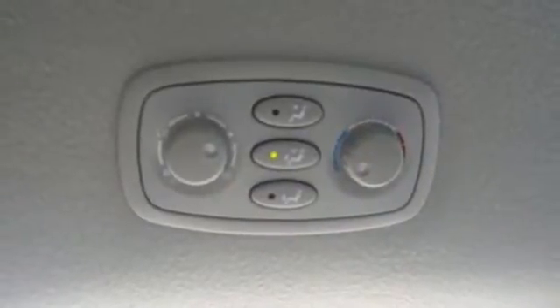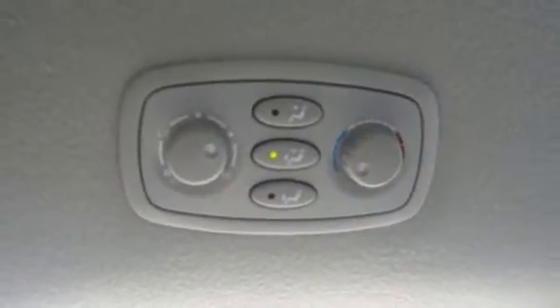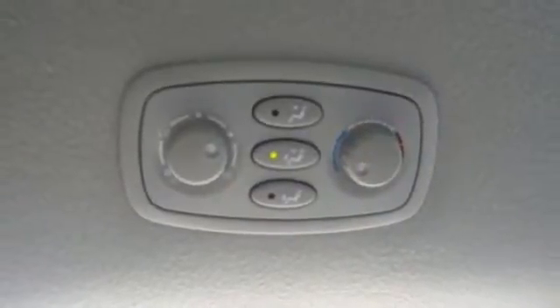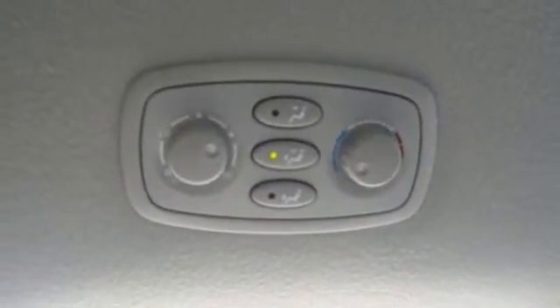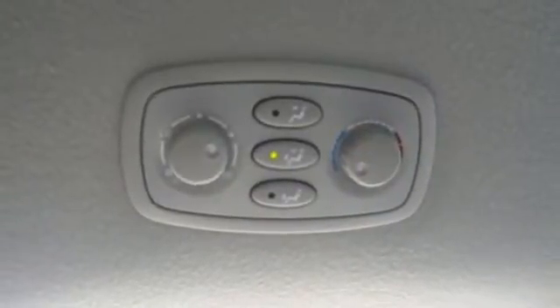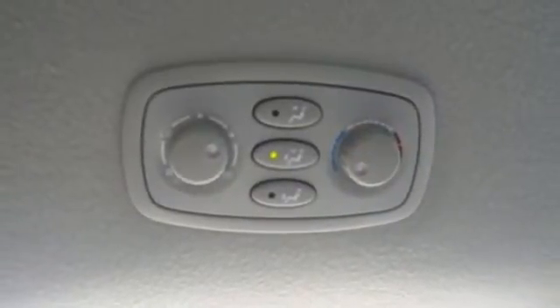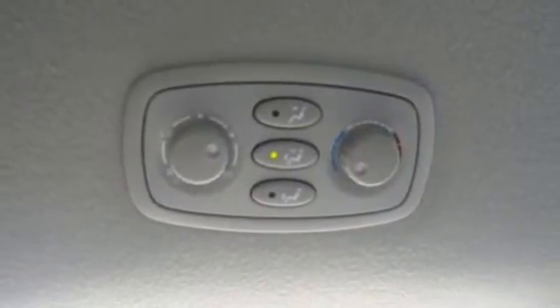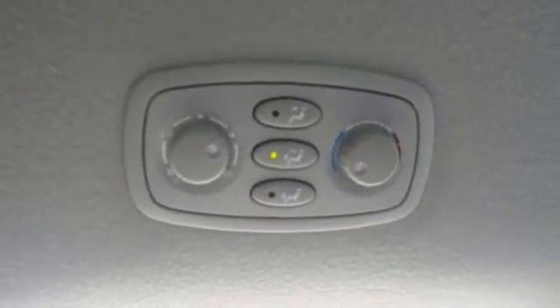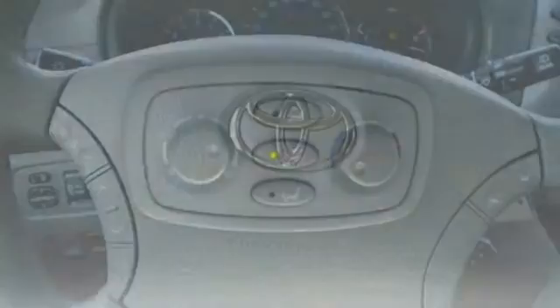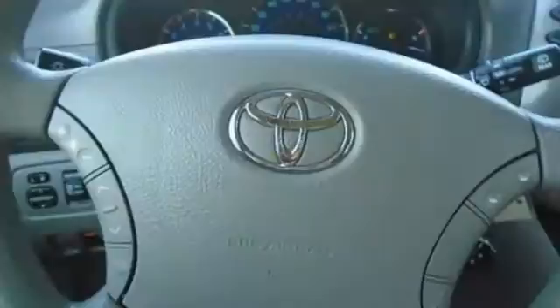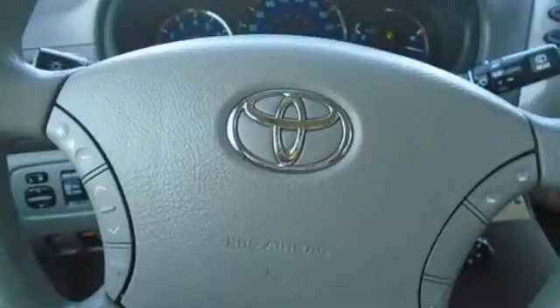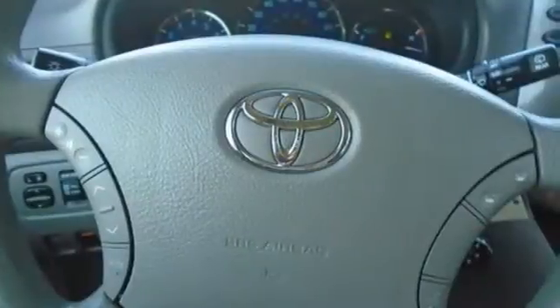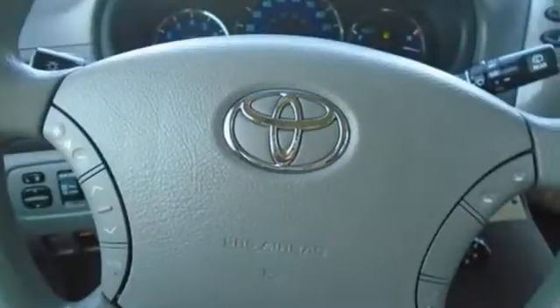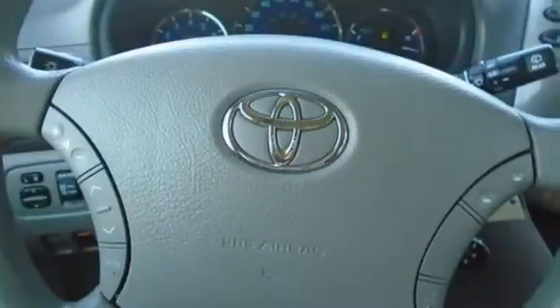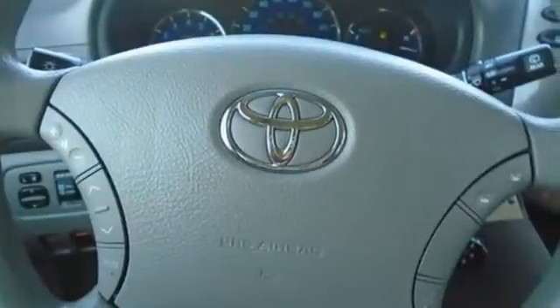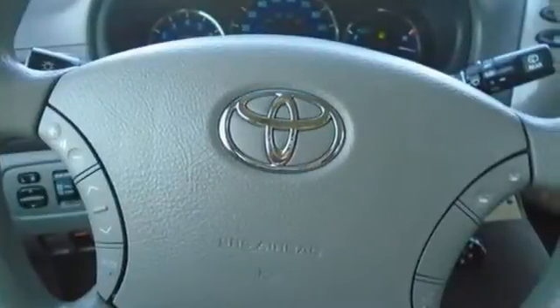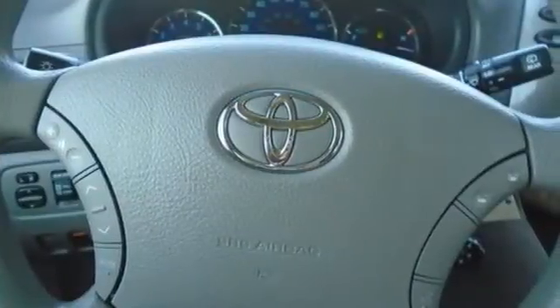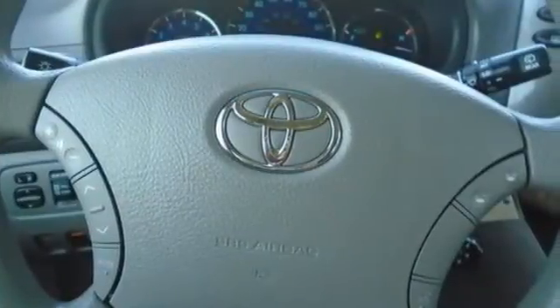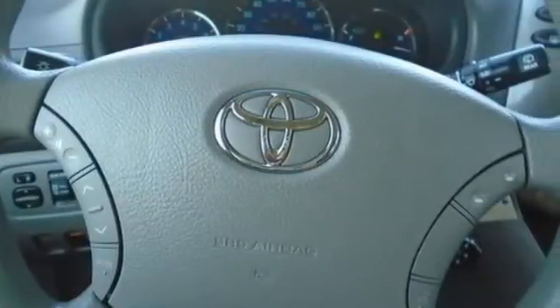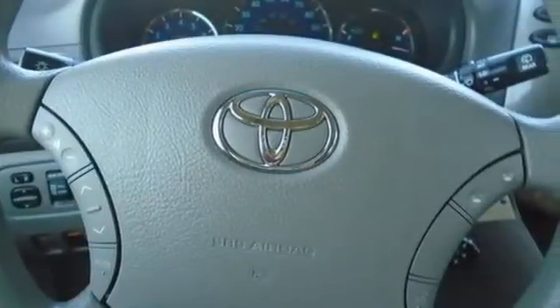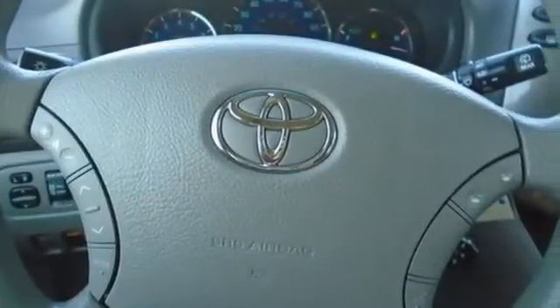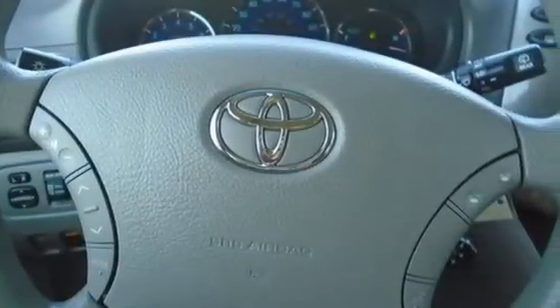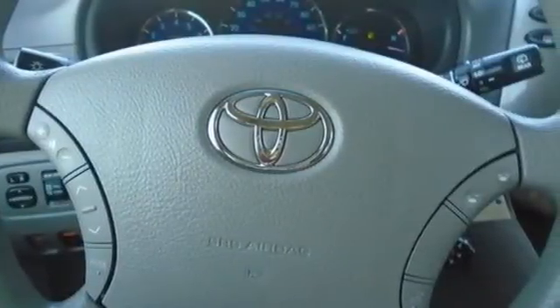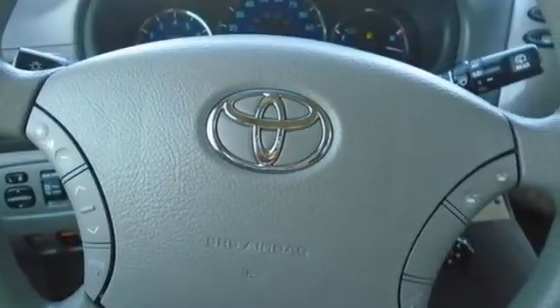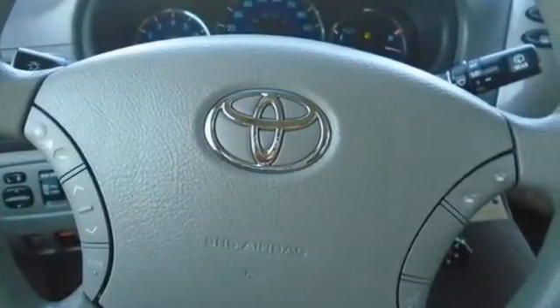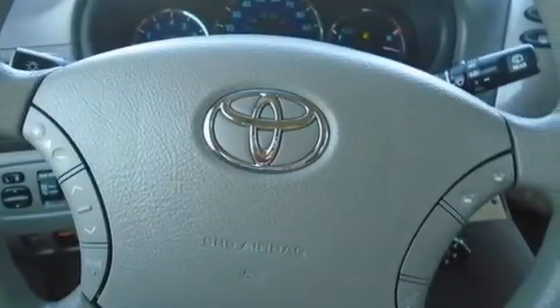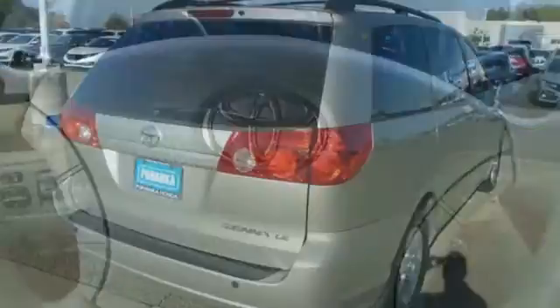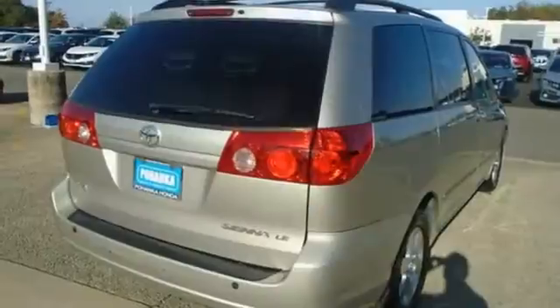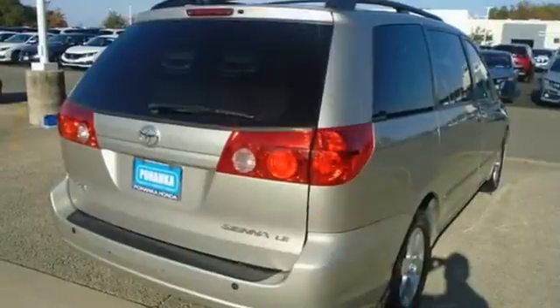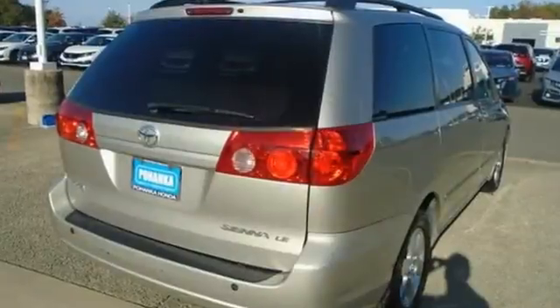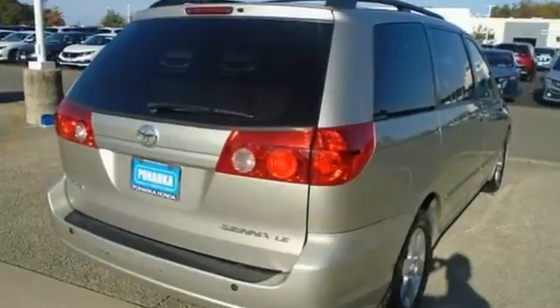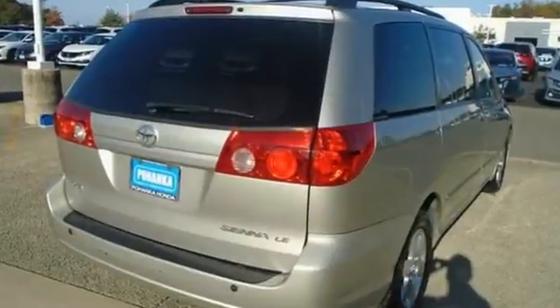Car and Driver claims, on the features and gizmos front, the Sienna meets or beats practically every other minivan player.